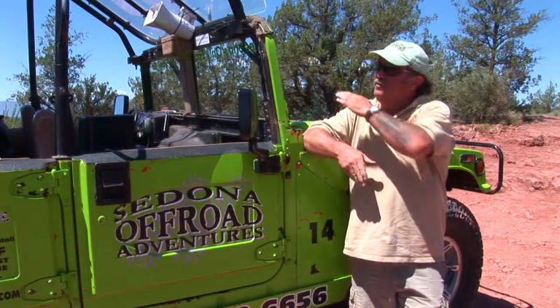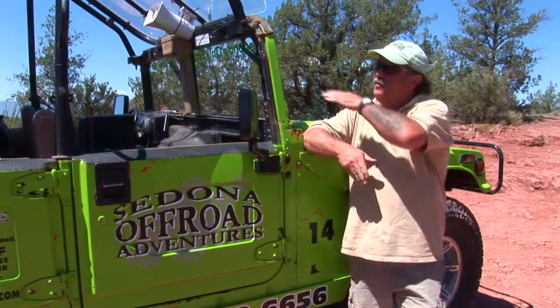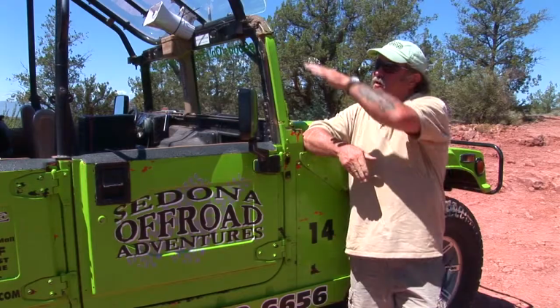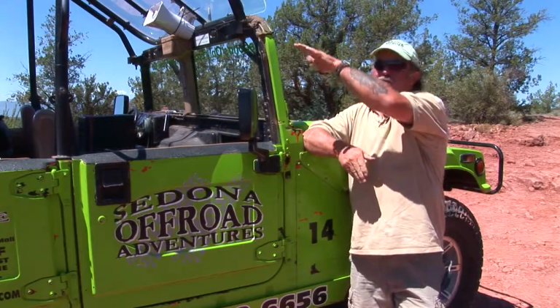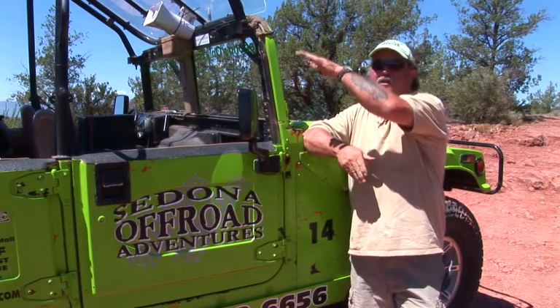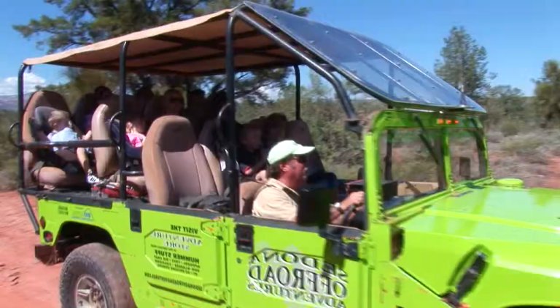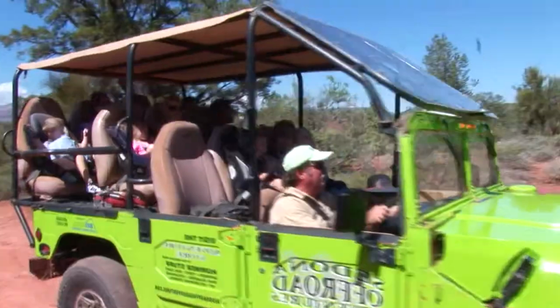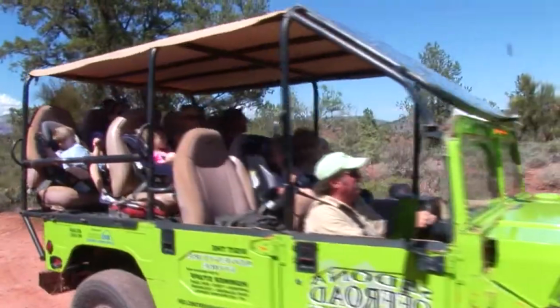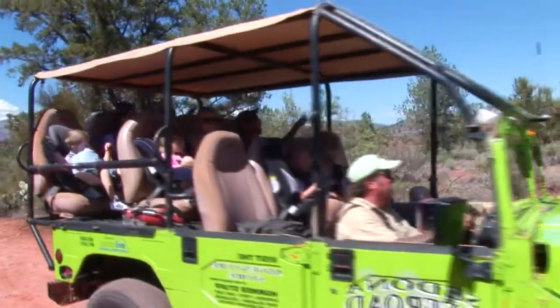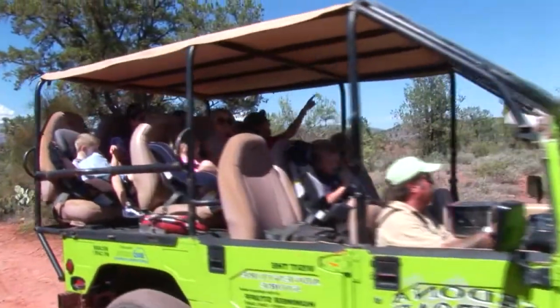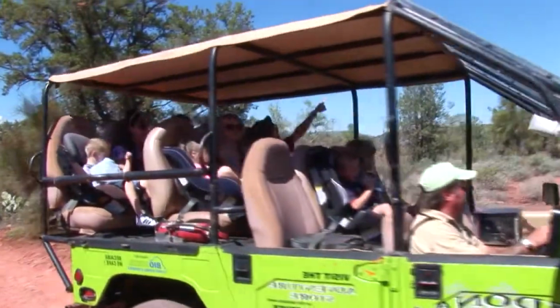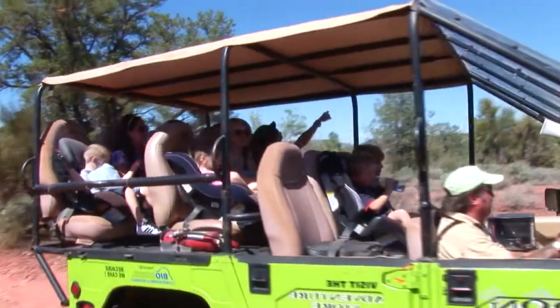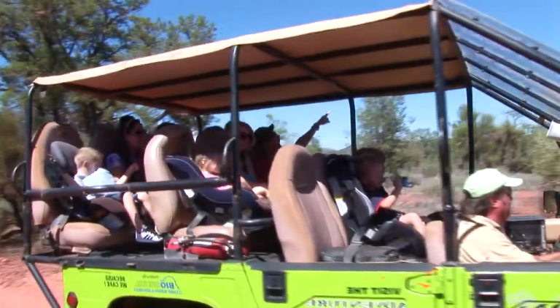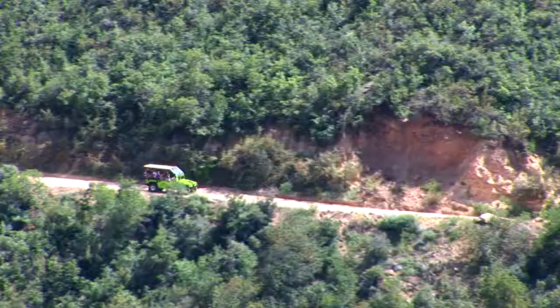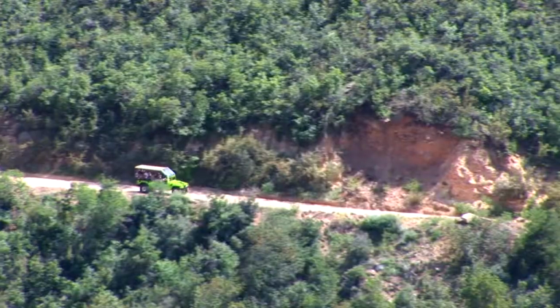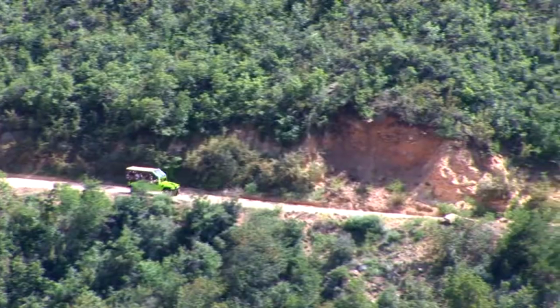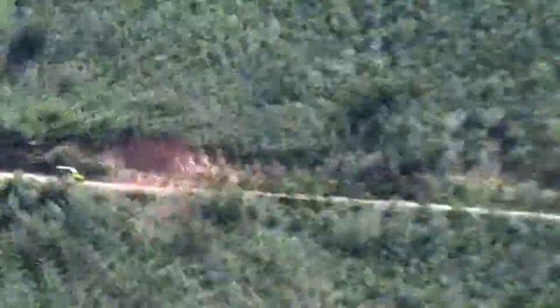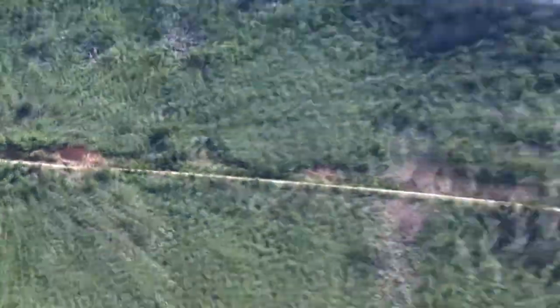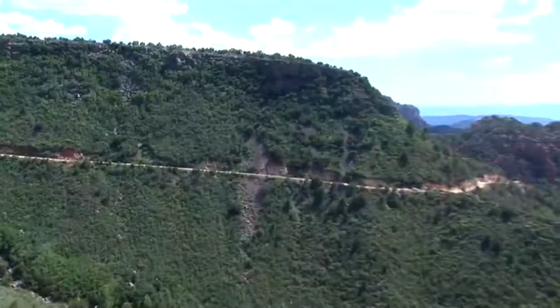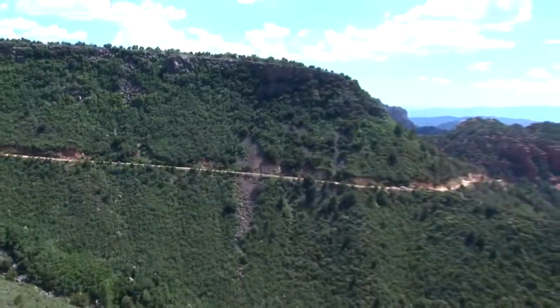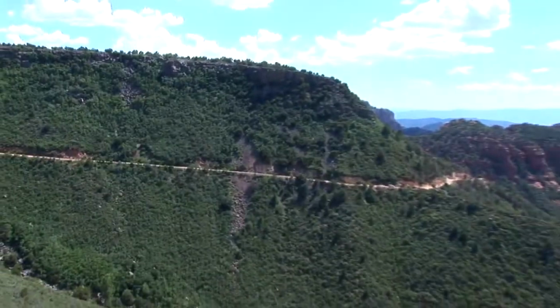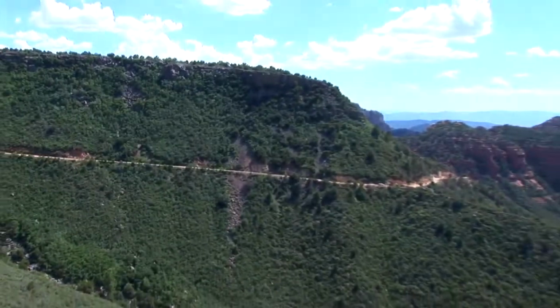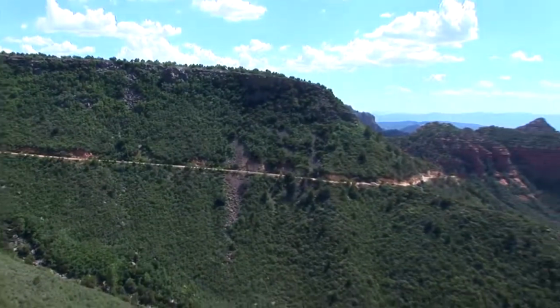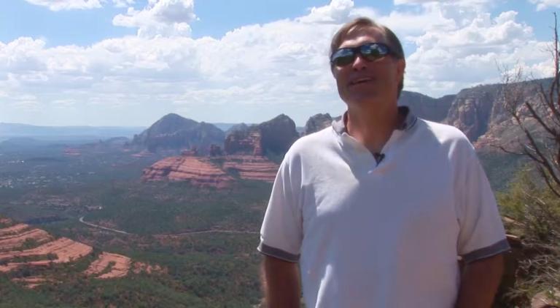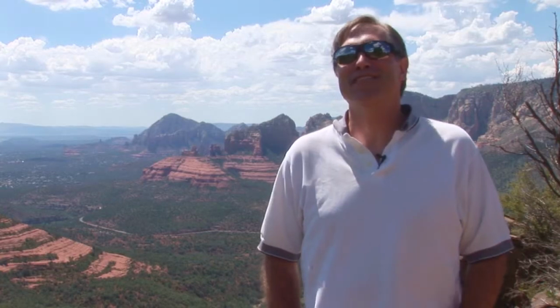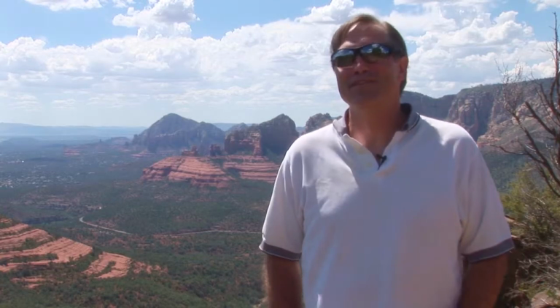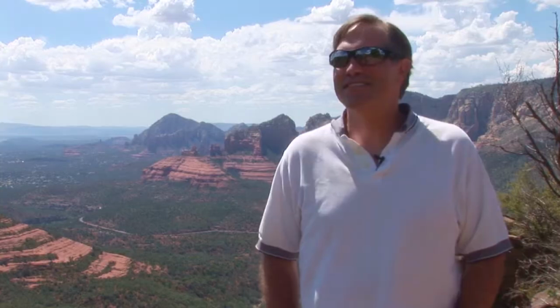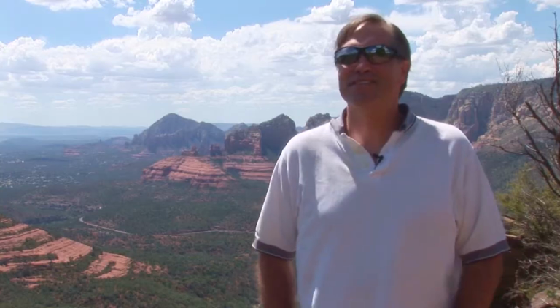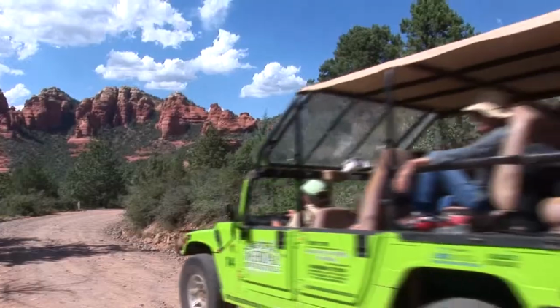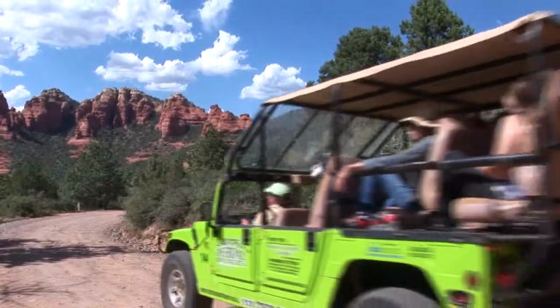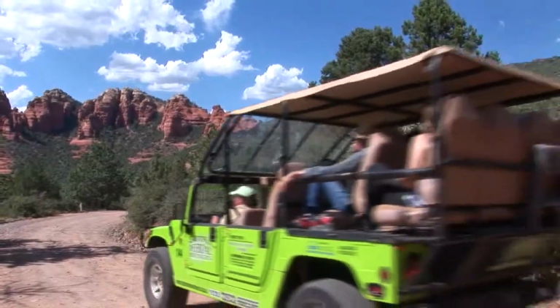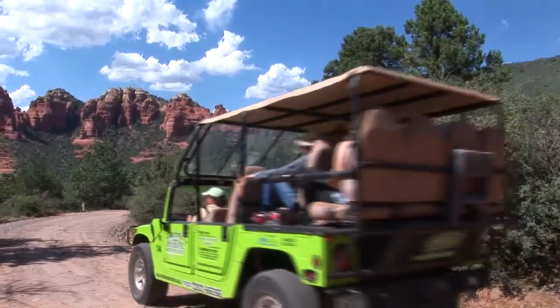This is a theater seating type situation here. Everybody has a great view. The views out here are amazing — just the scale of the place.